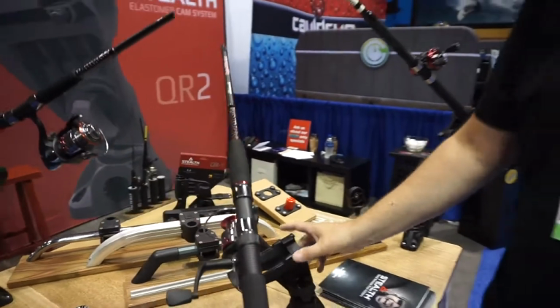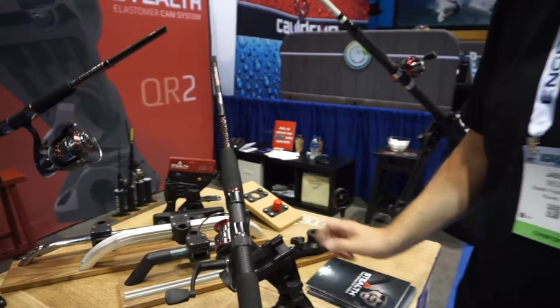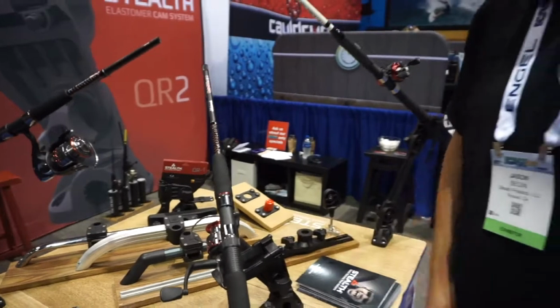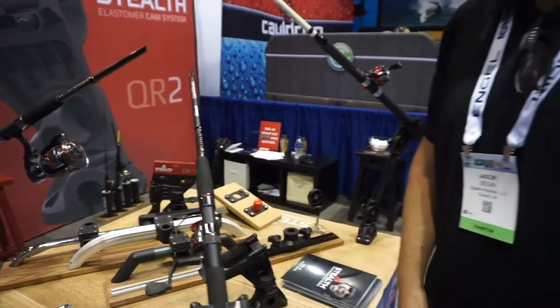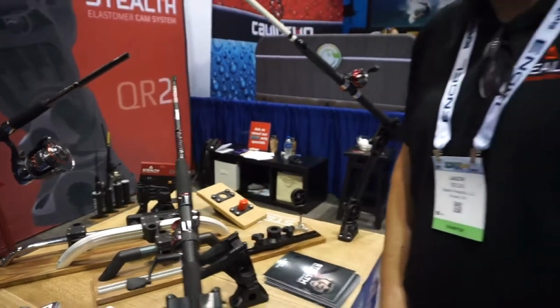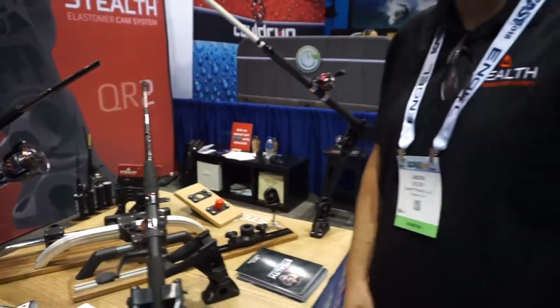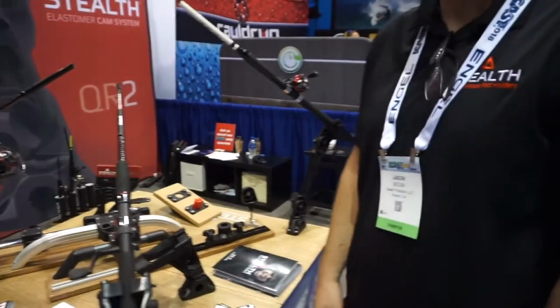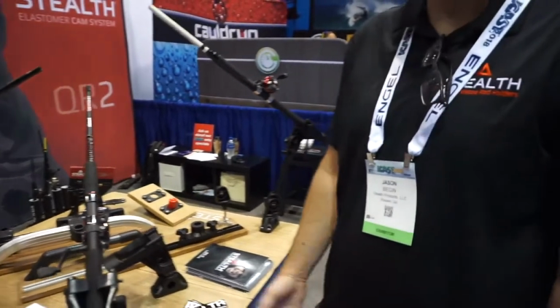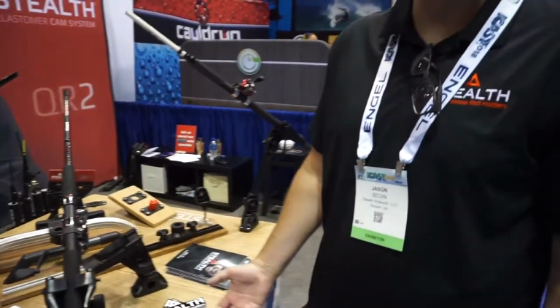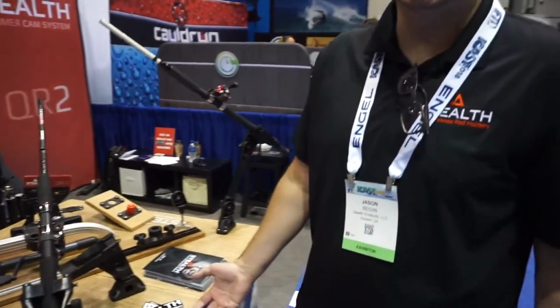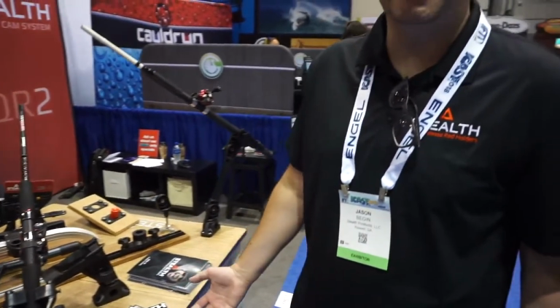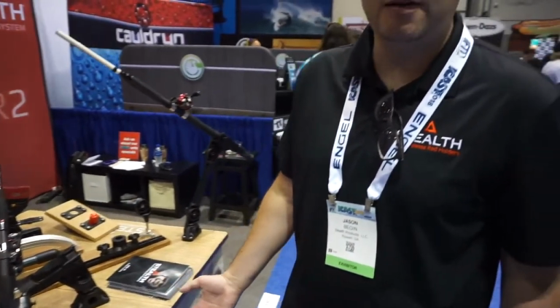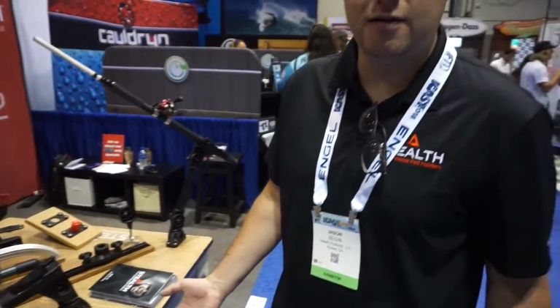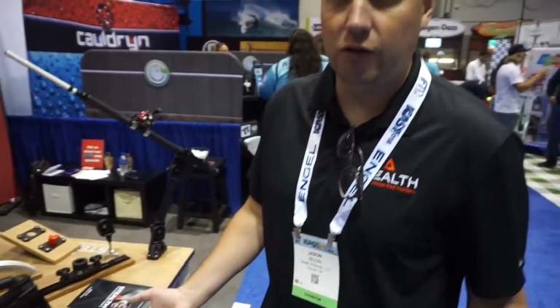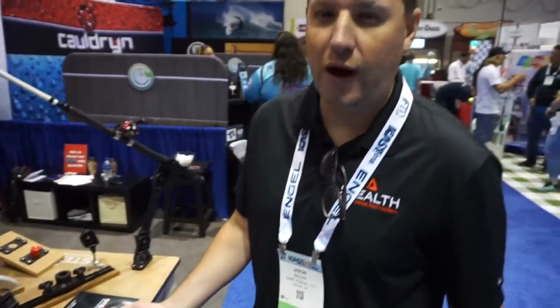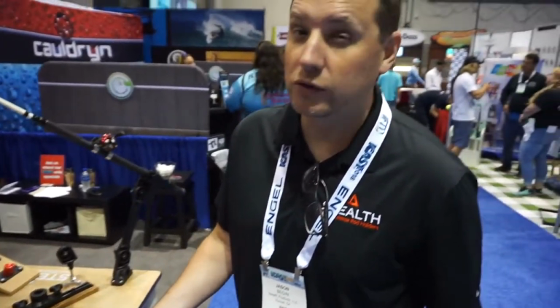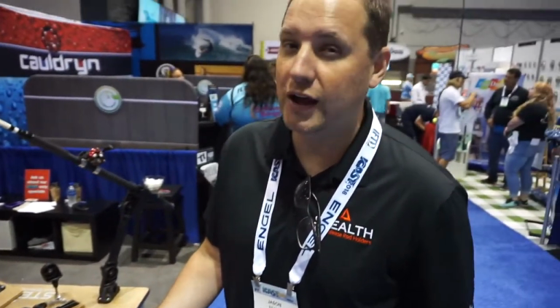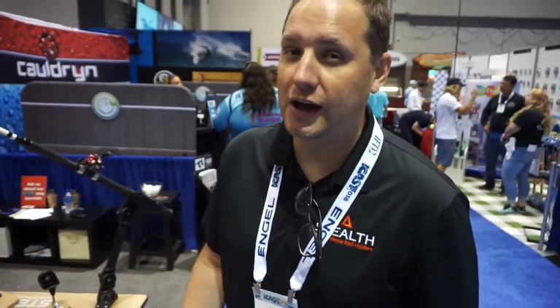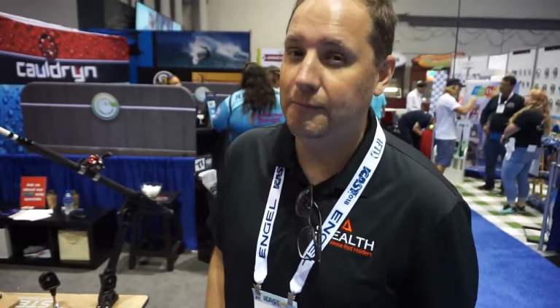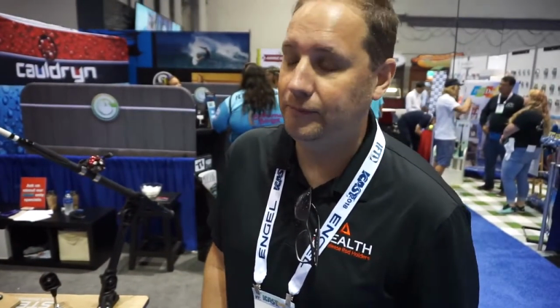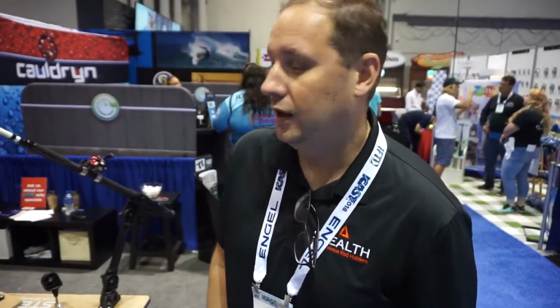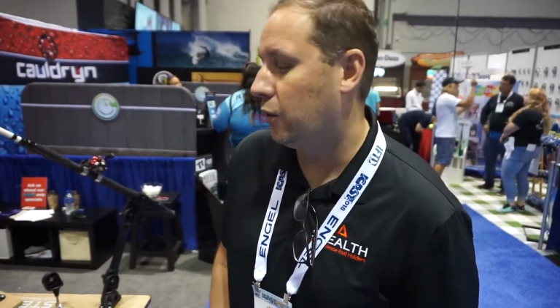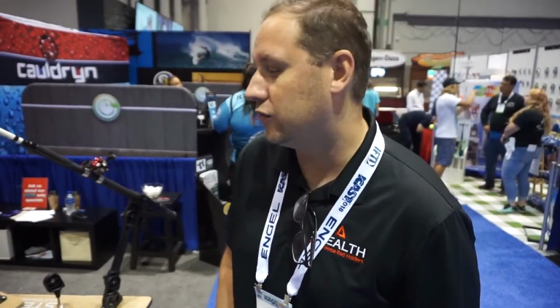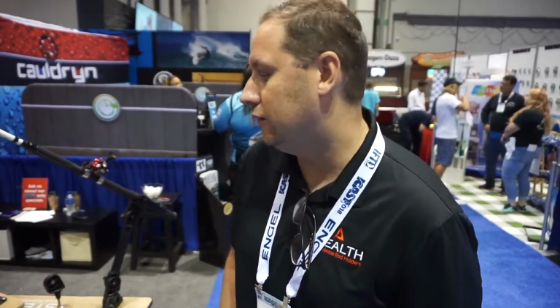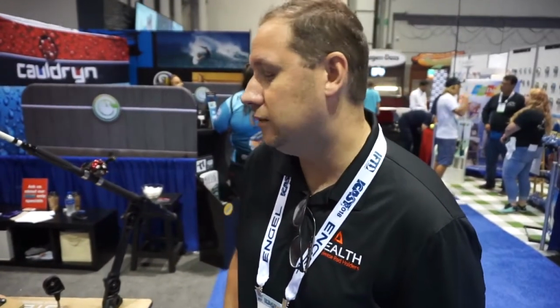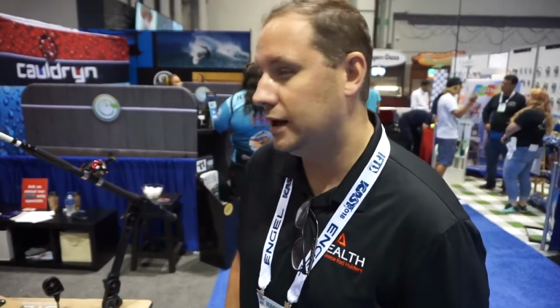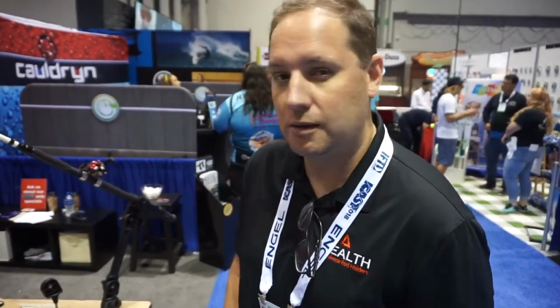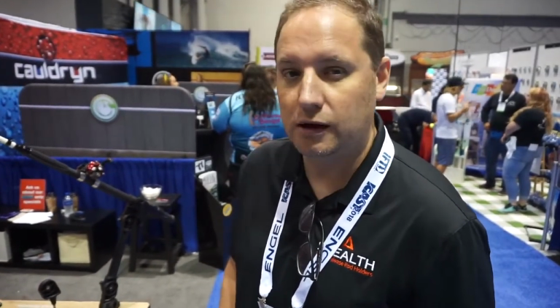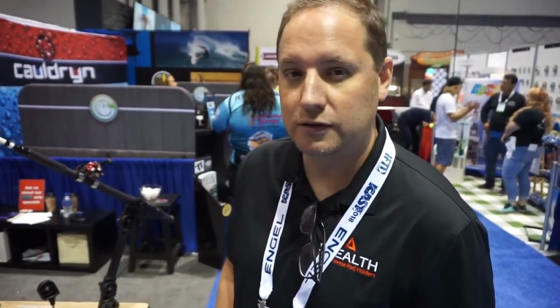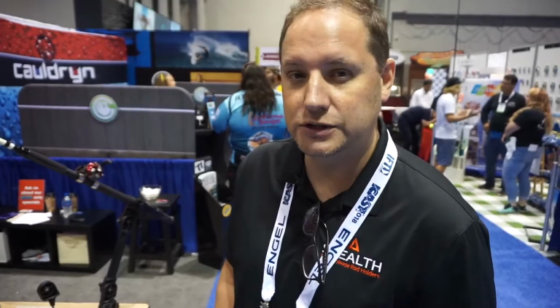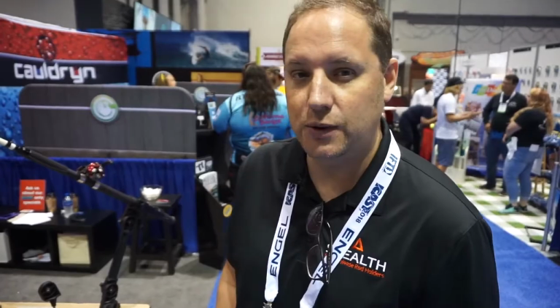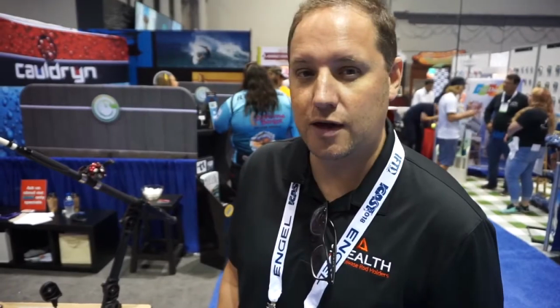You can find more information about us at stealthrodholders.com. We're also available at Cabela's and Fish USA.